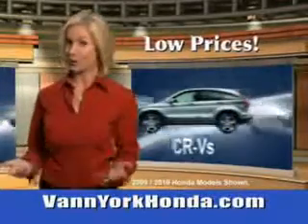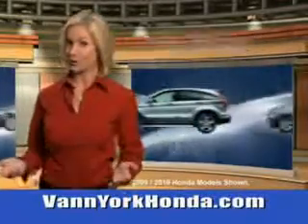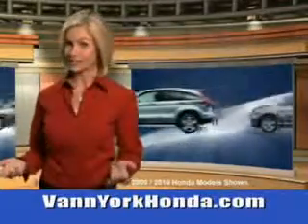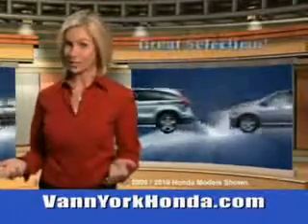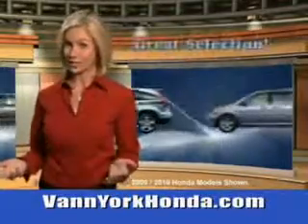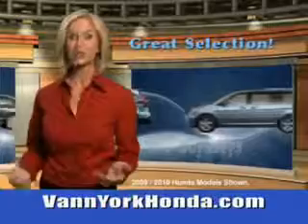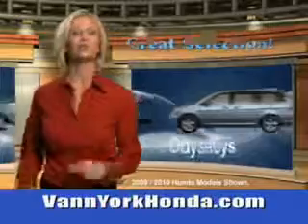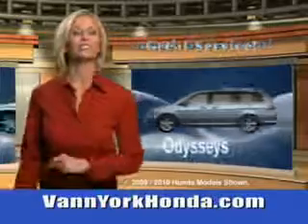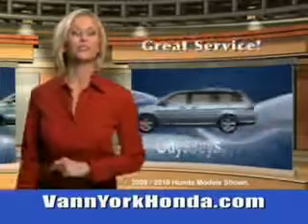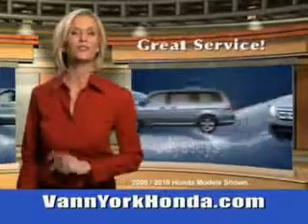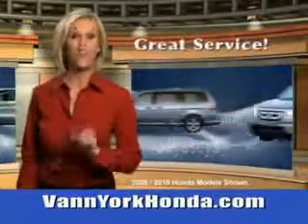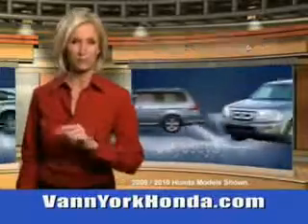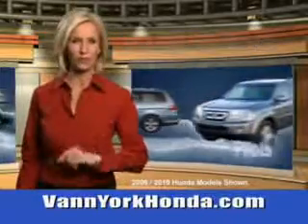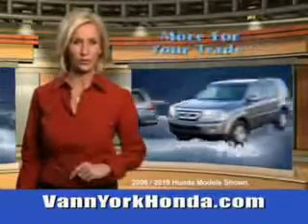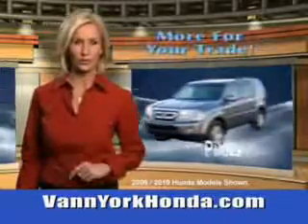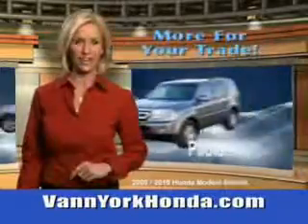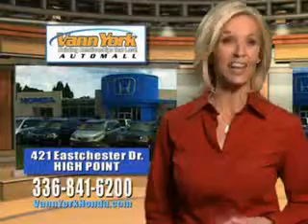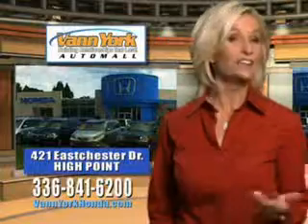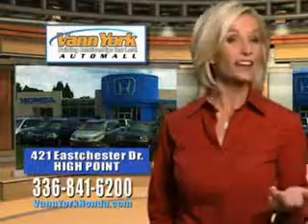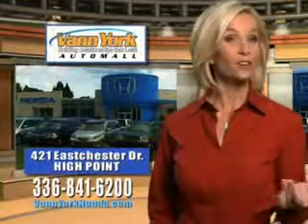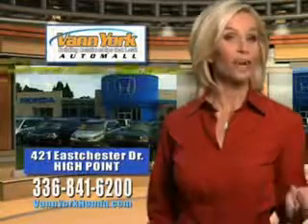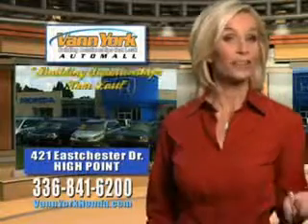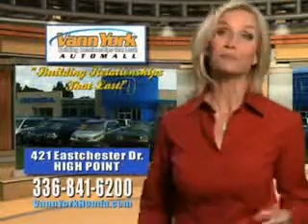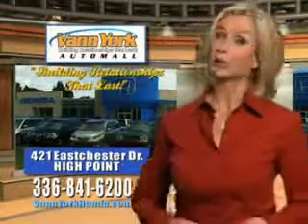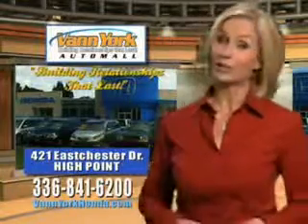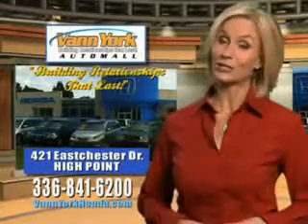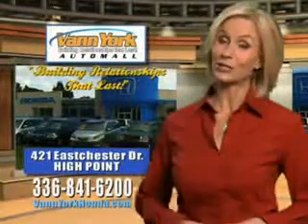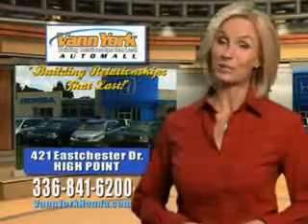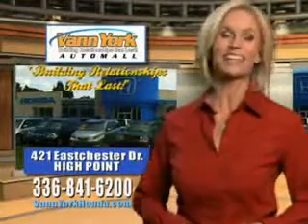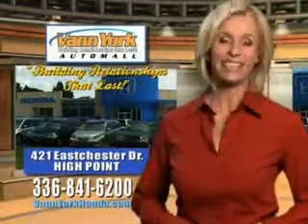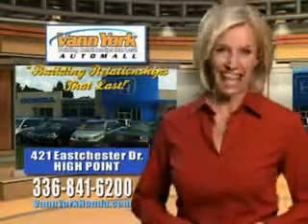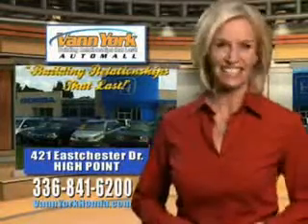Great selection, great service, and more for your trade. Van York Honda — building relationships that last.